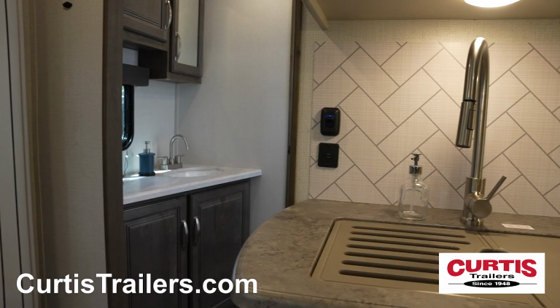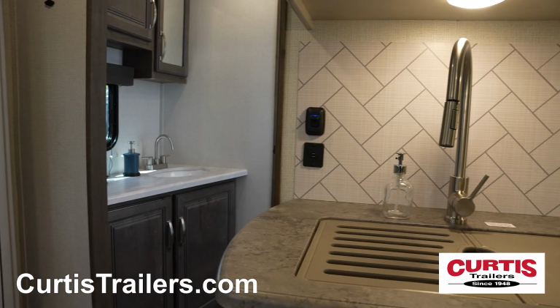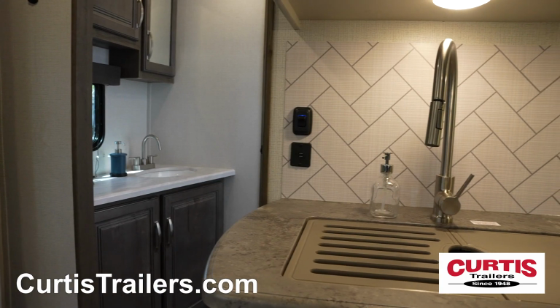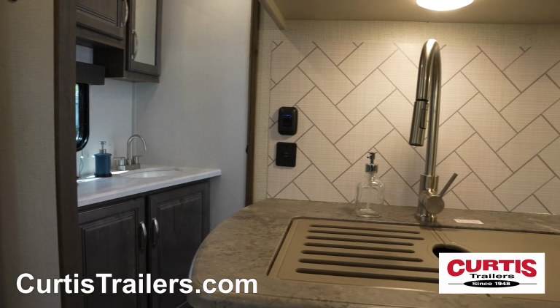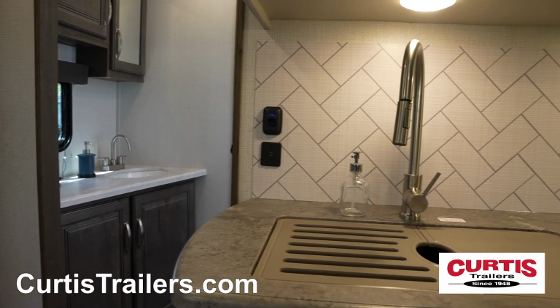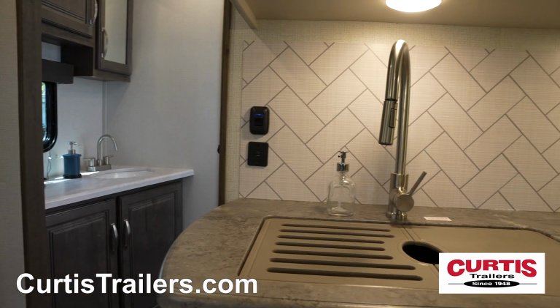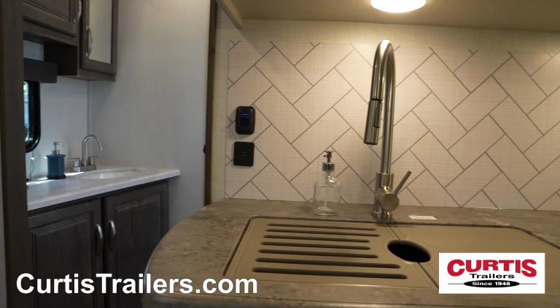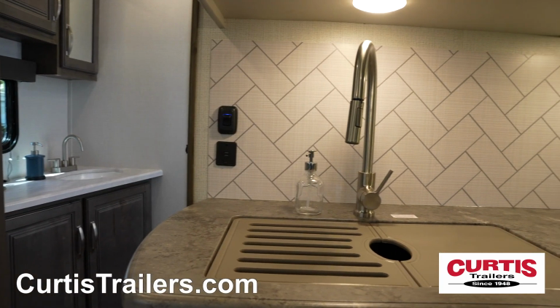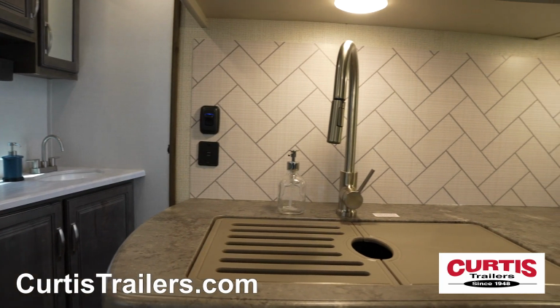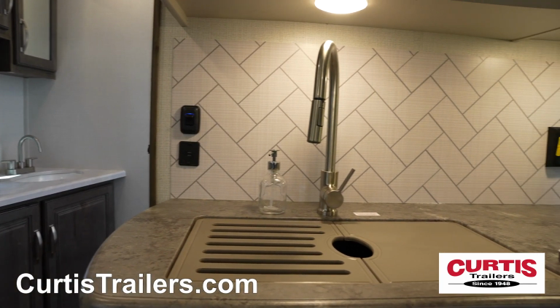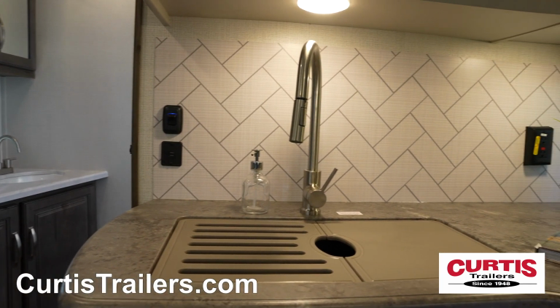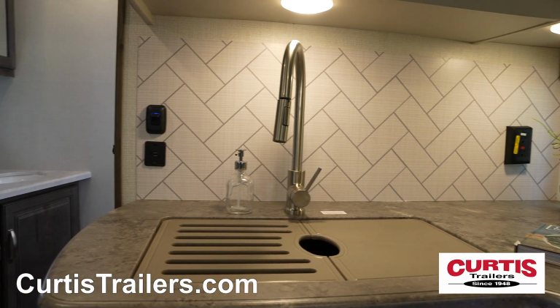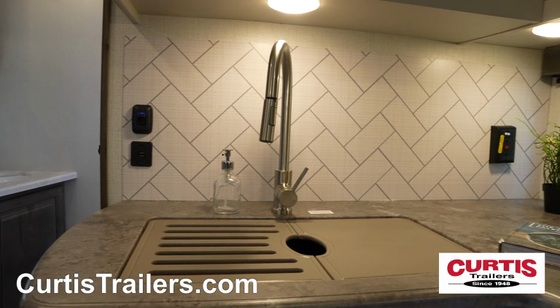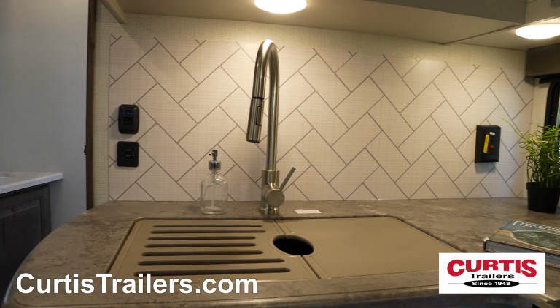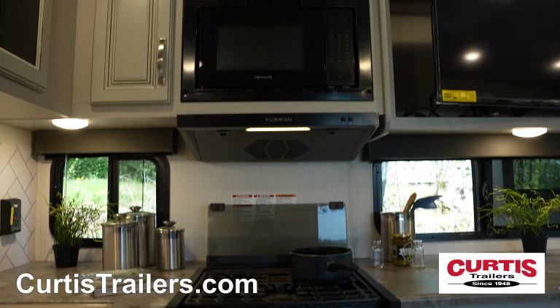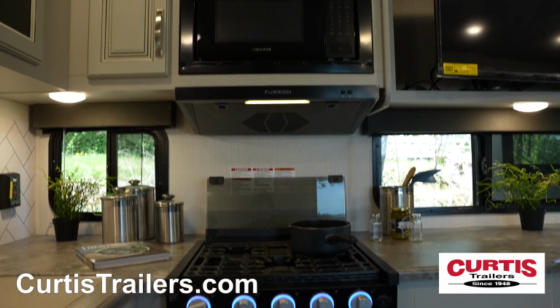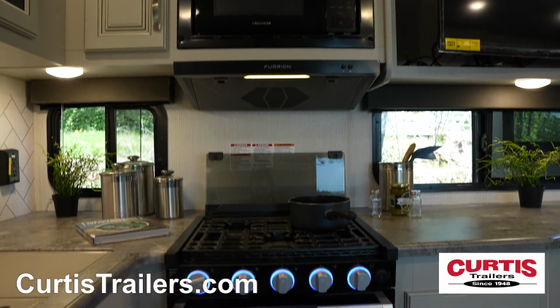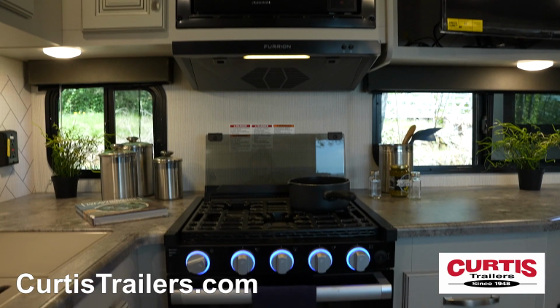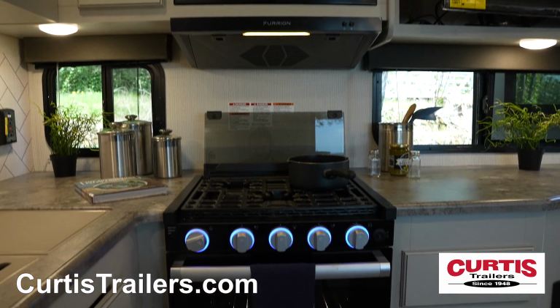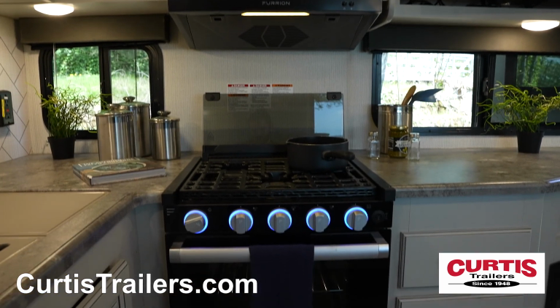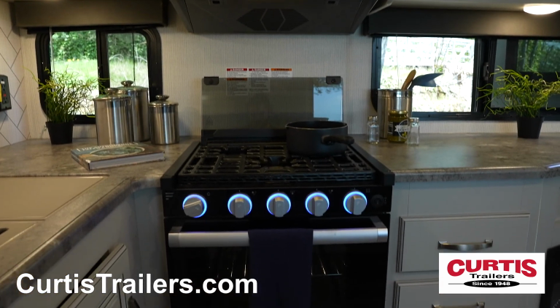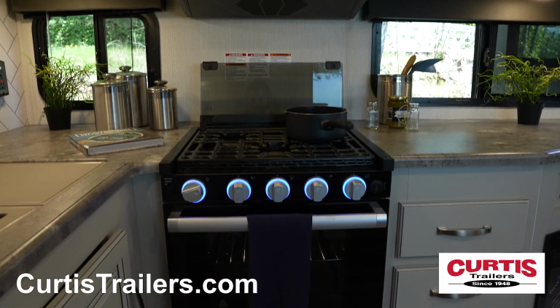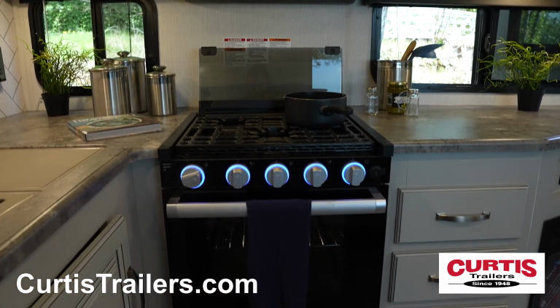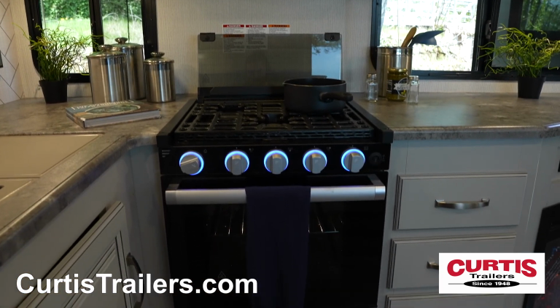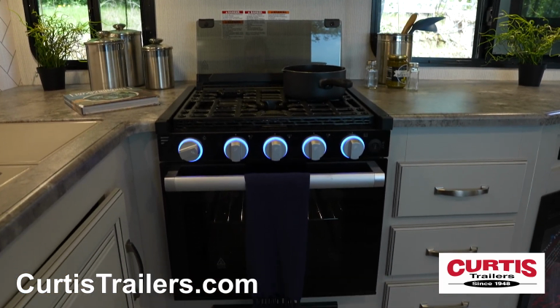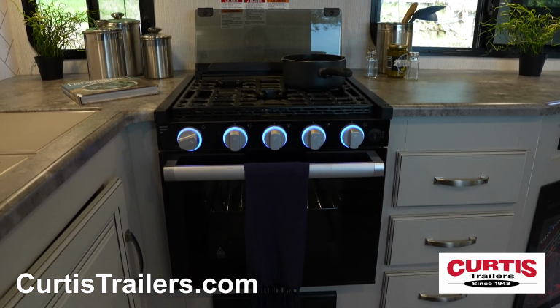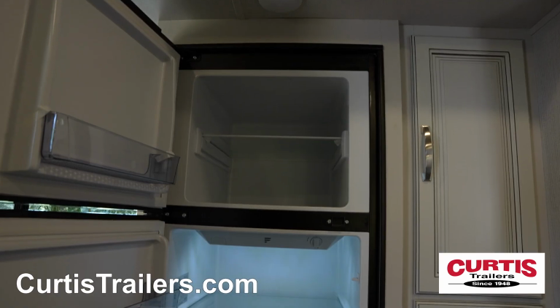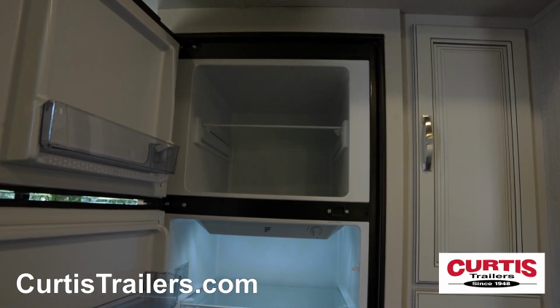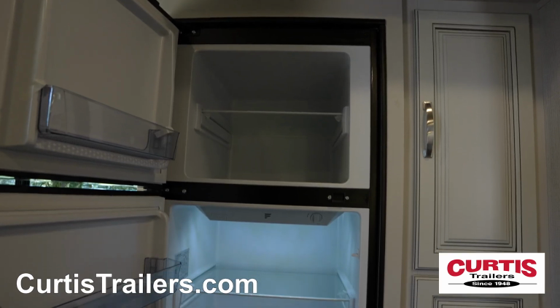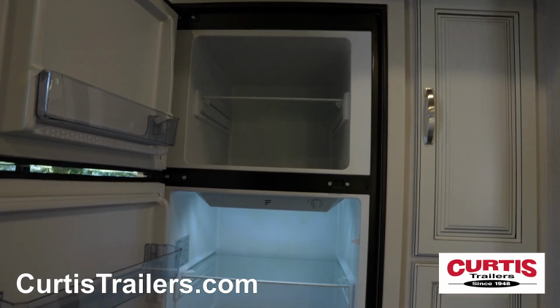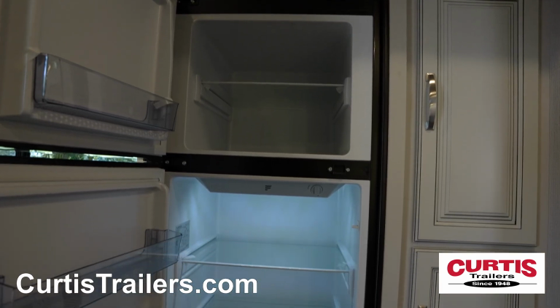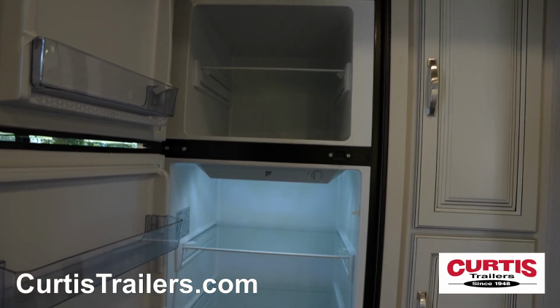Inside, you'll appreciate the kitchen with undermount sink, microwave above a three-burner gas cooktop and oven, and a two-door refrigerator.